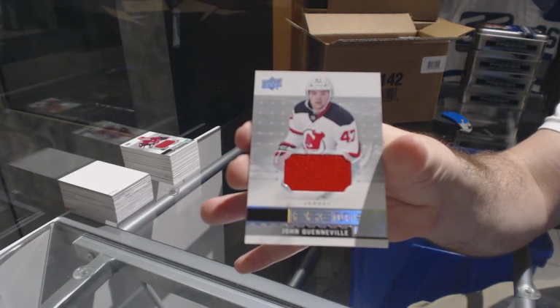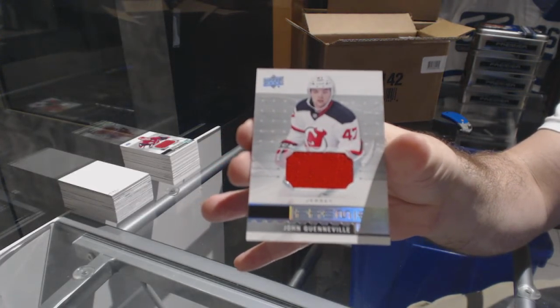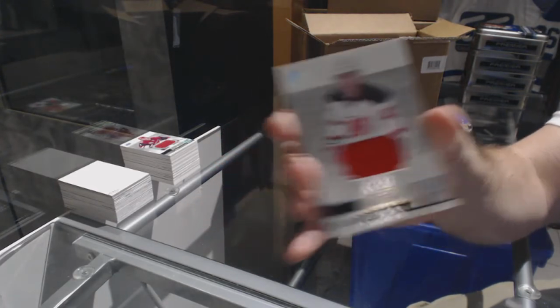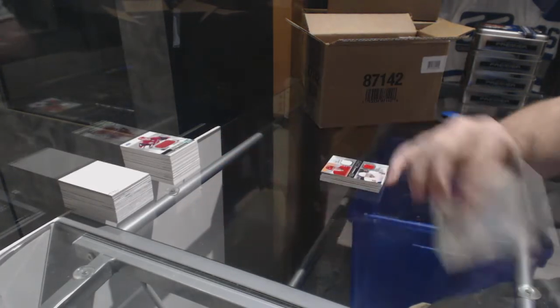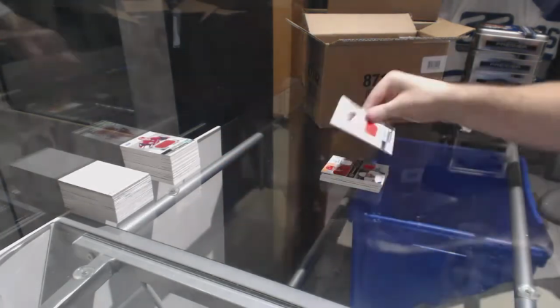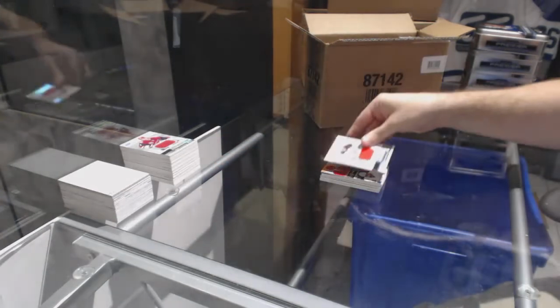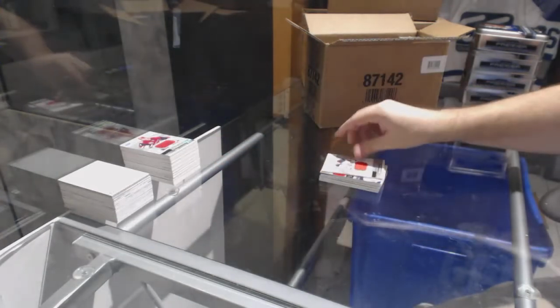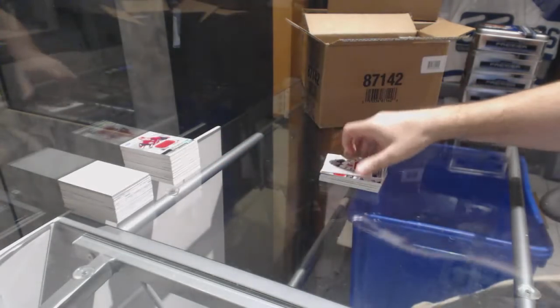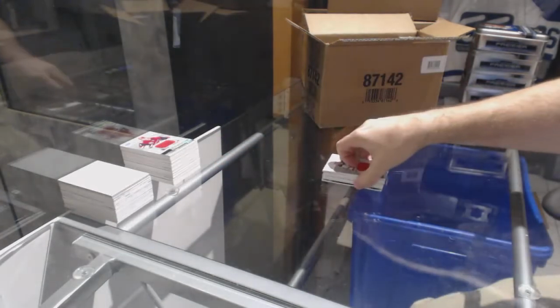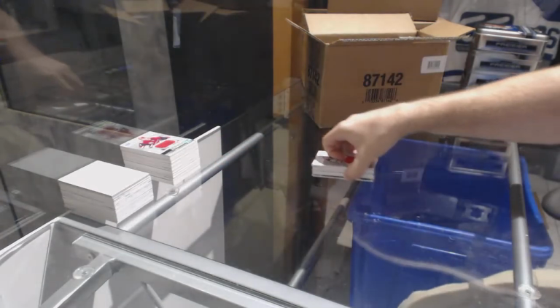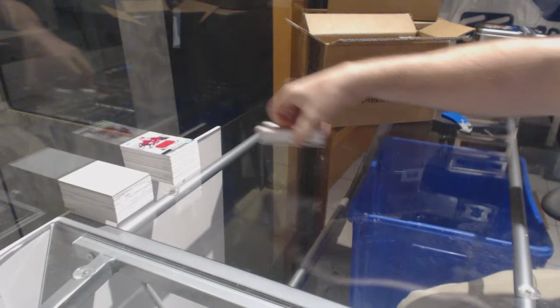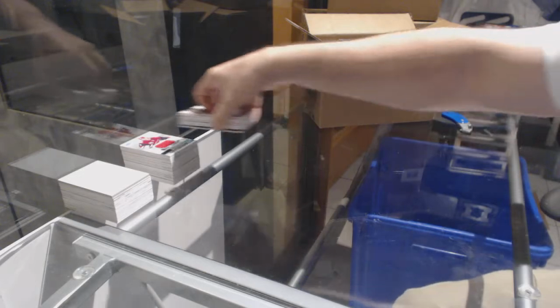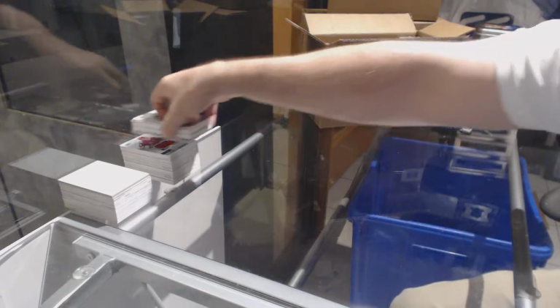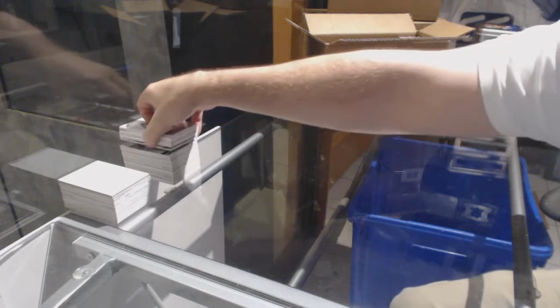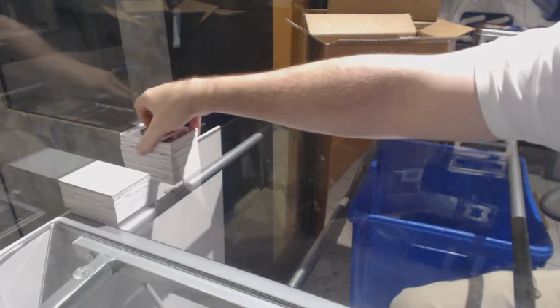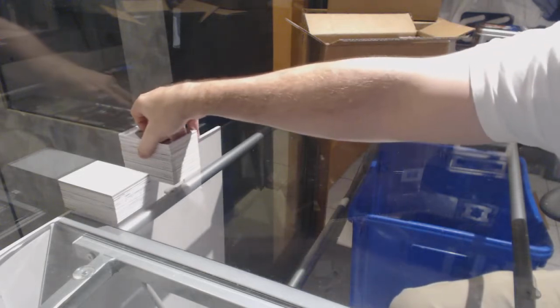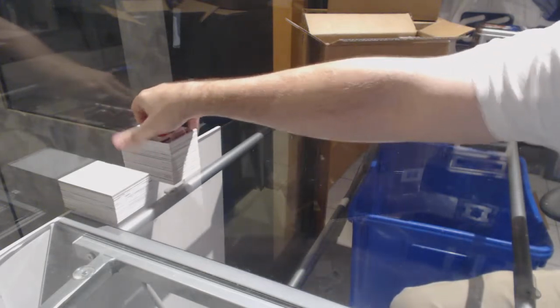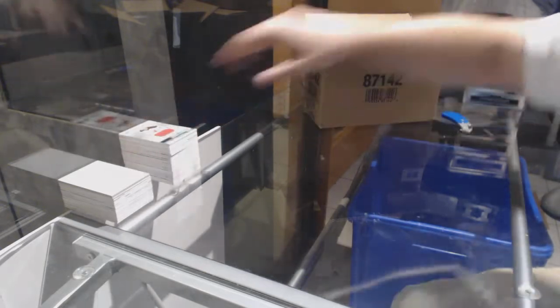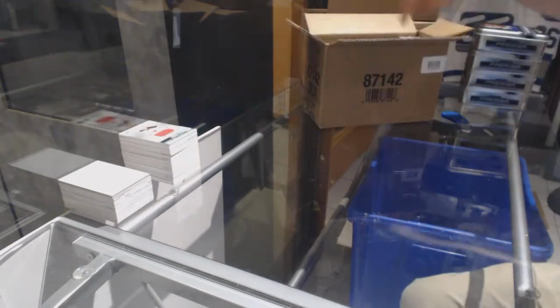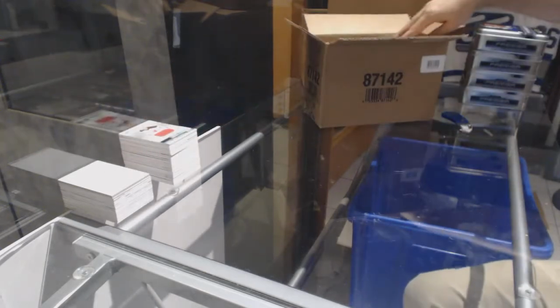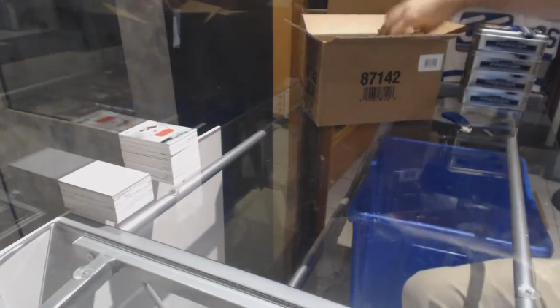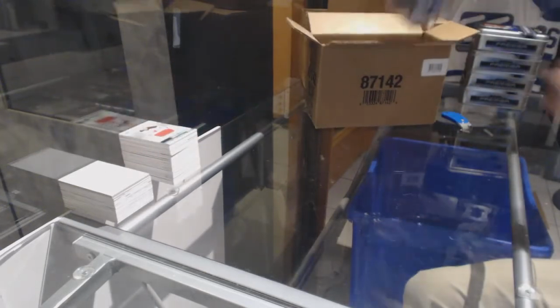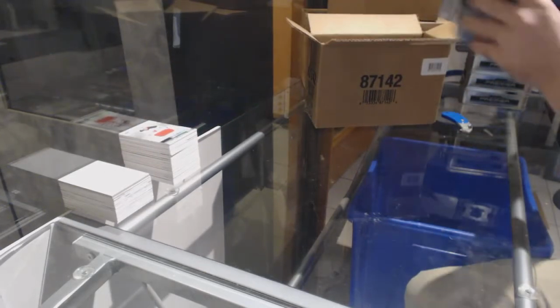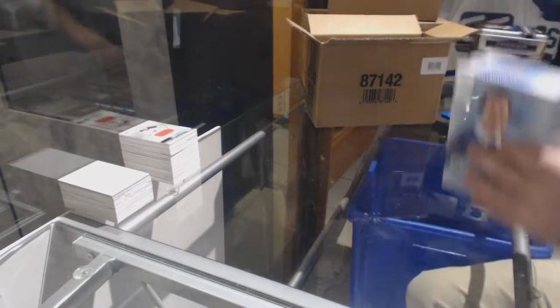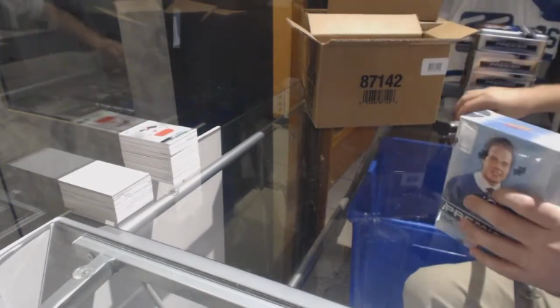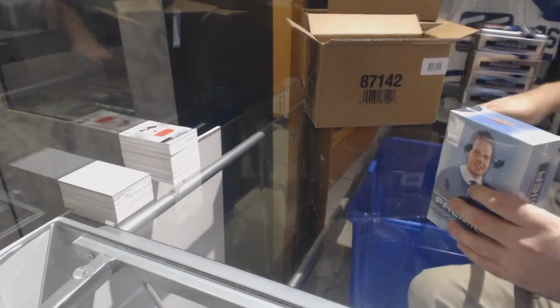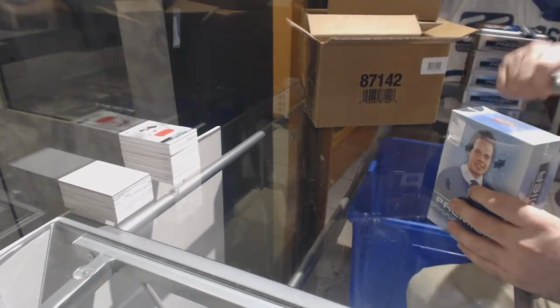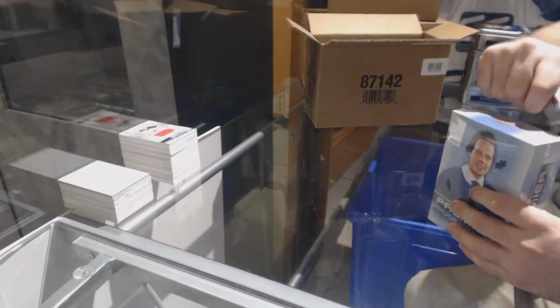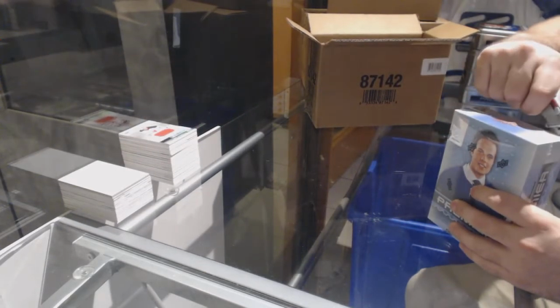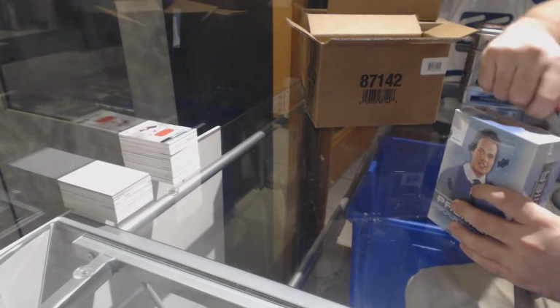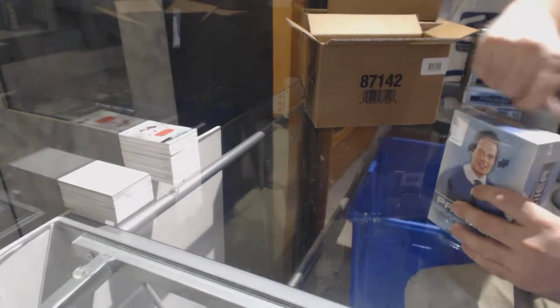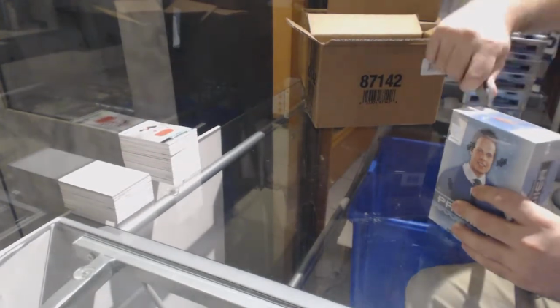Yeah, we got a Crosby base and the X jersey. Wow. All right, well this case has been stupidly good so far.